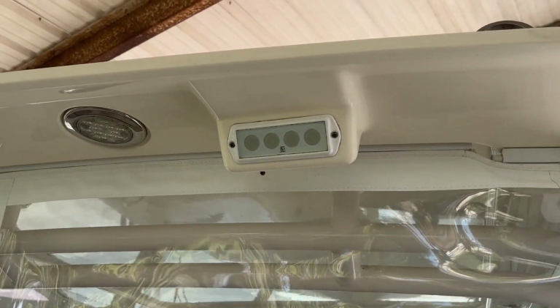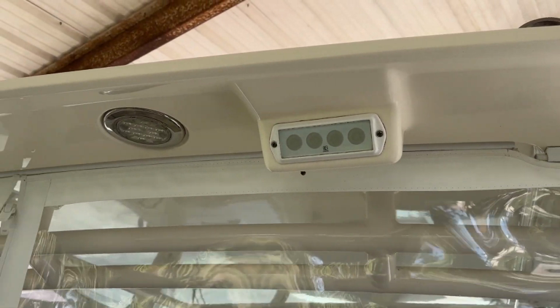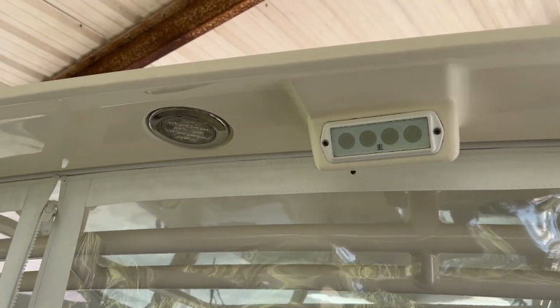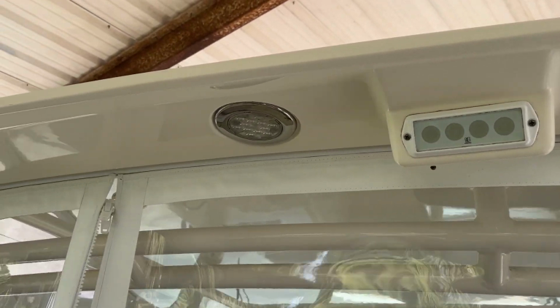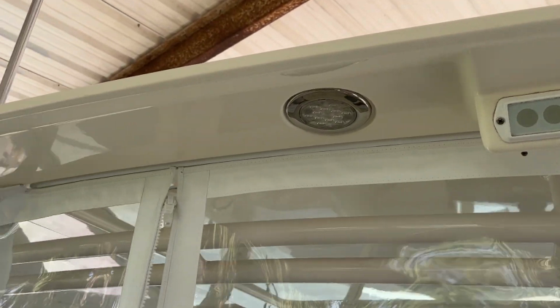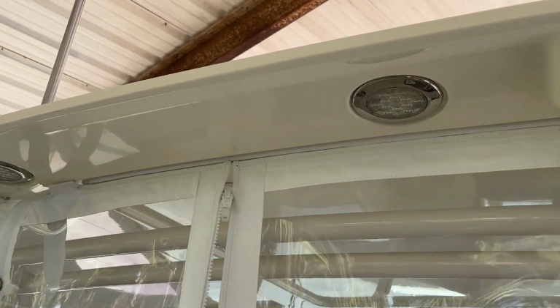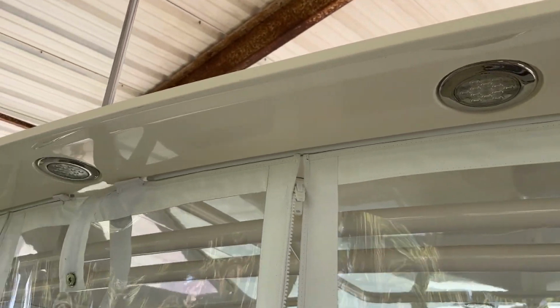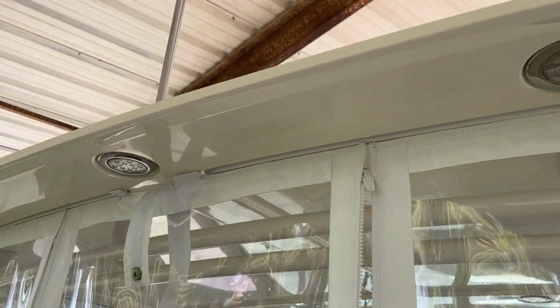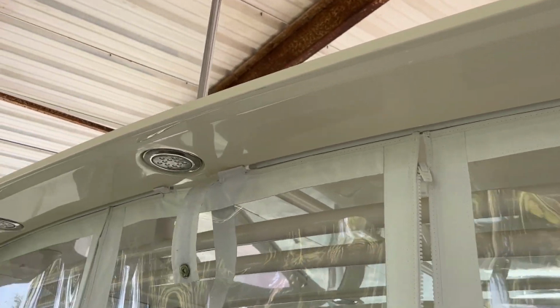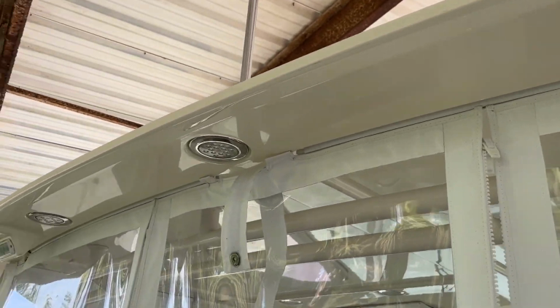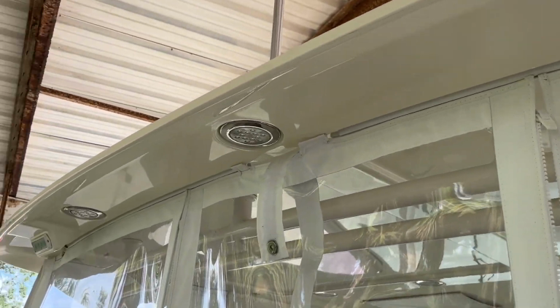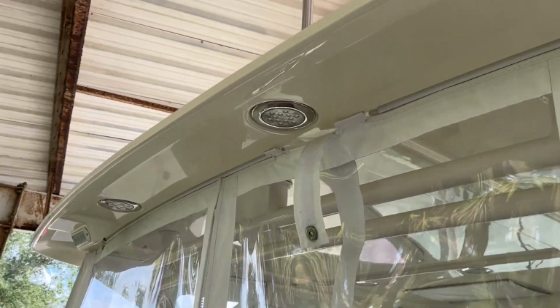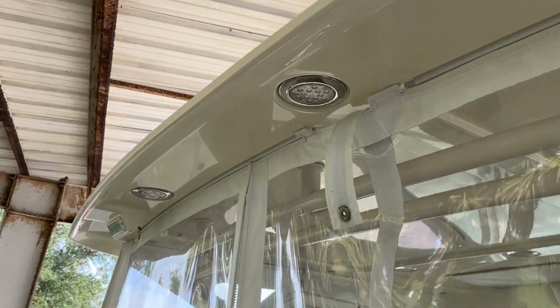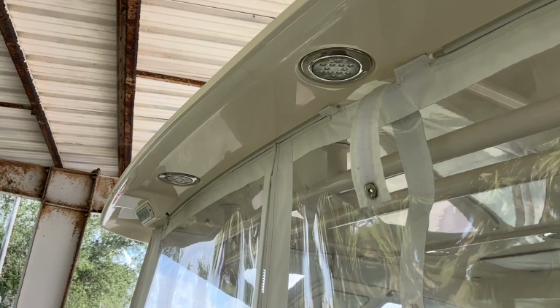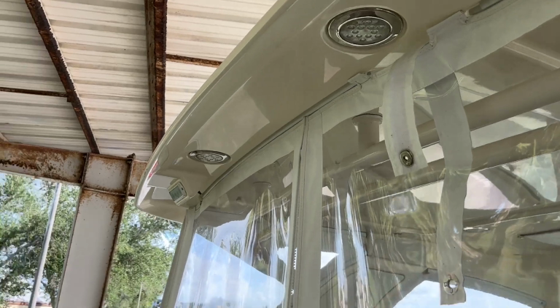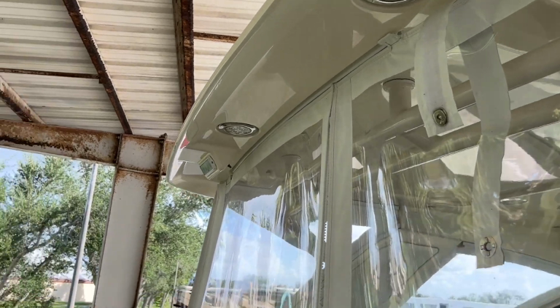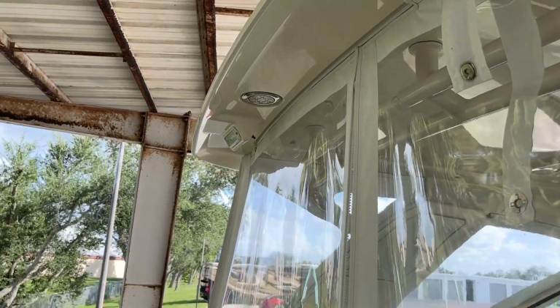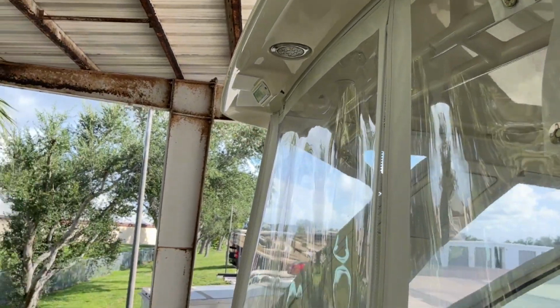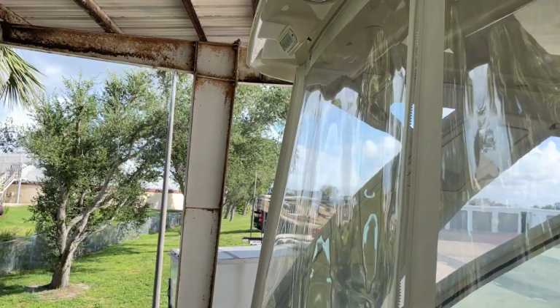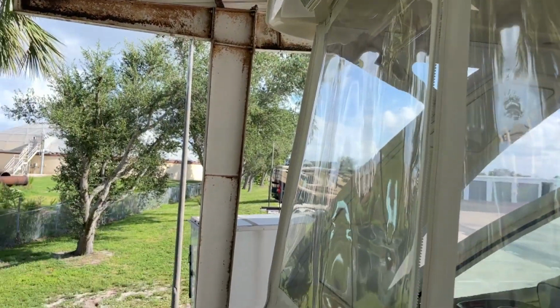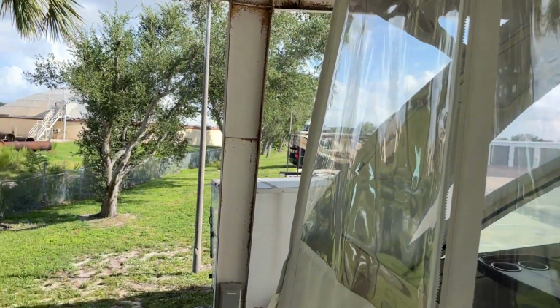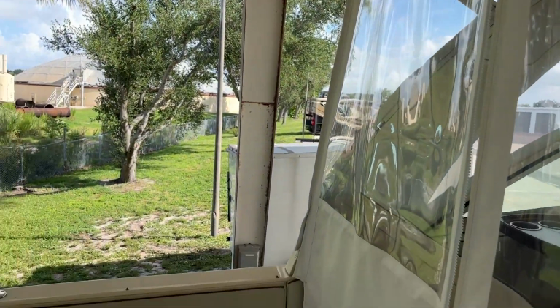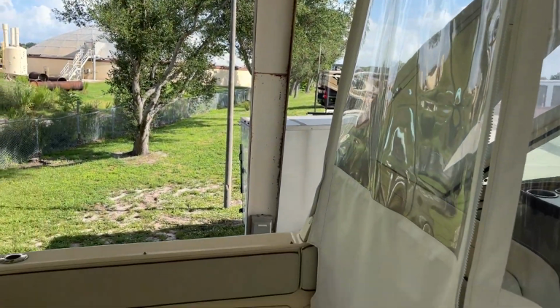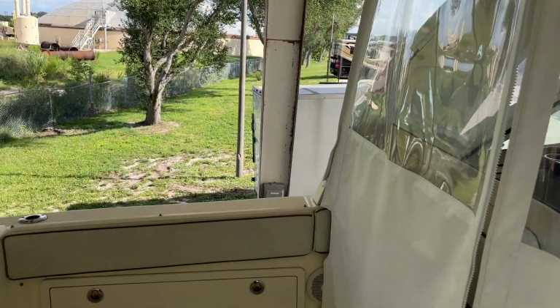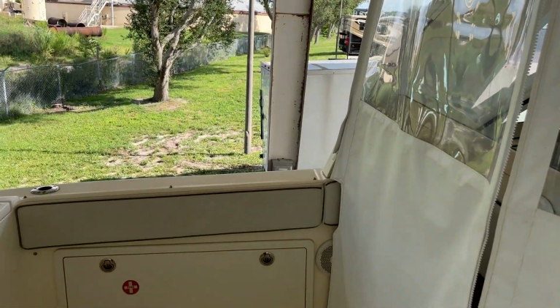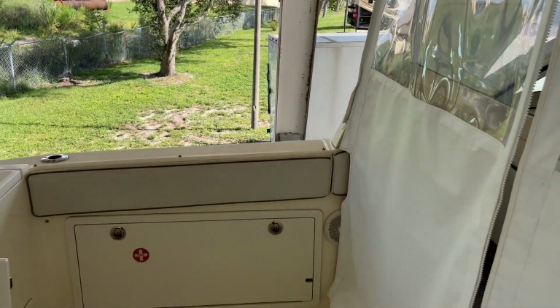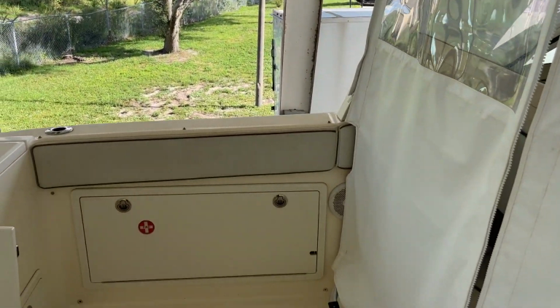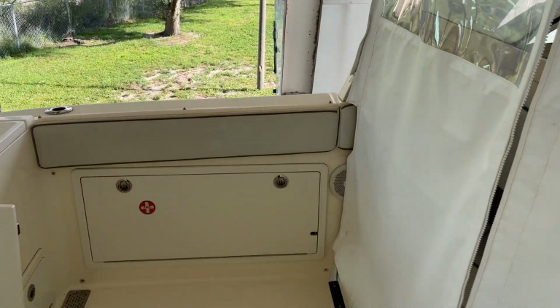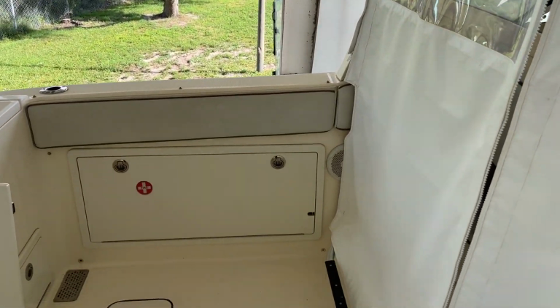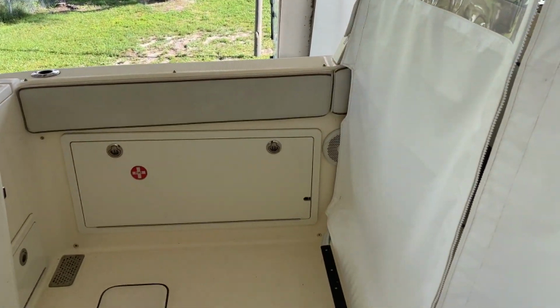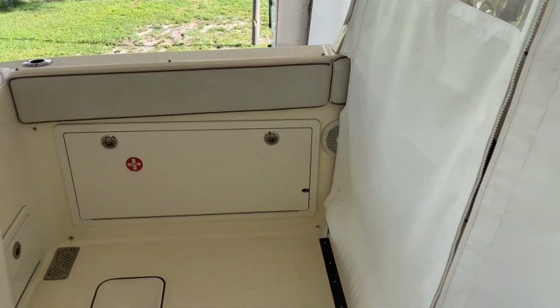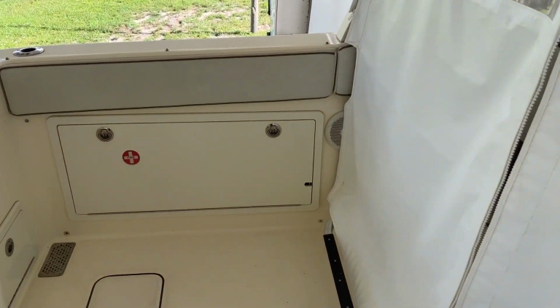Aft-facing spreader lights and chrome ring bolsters.